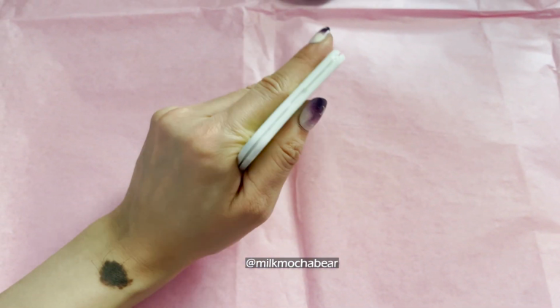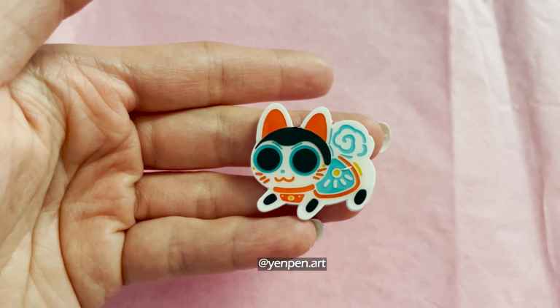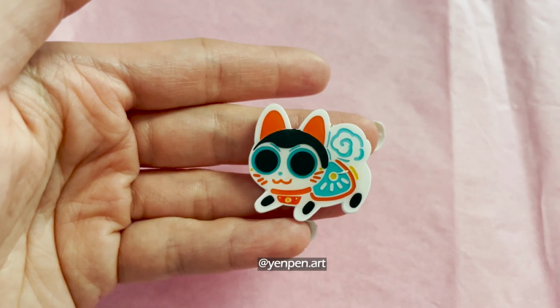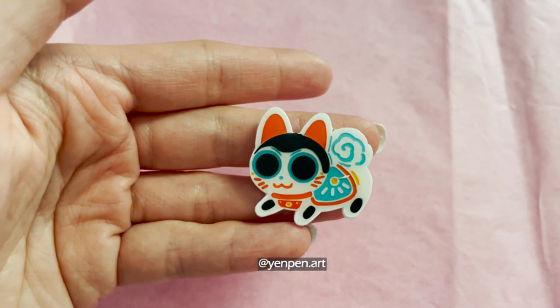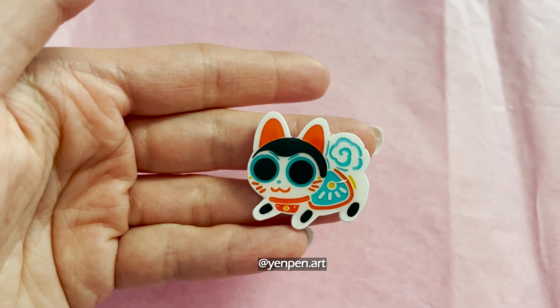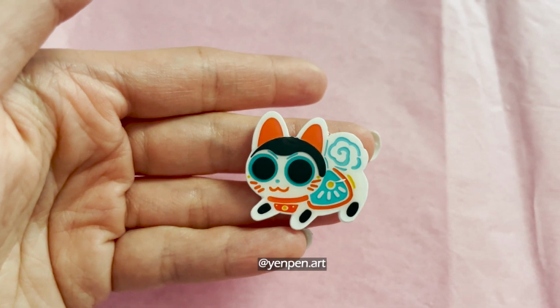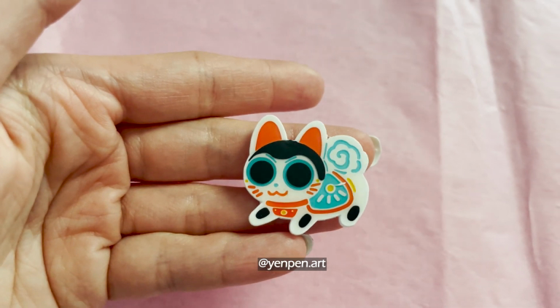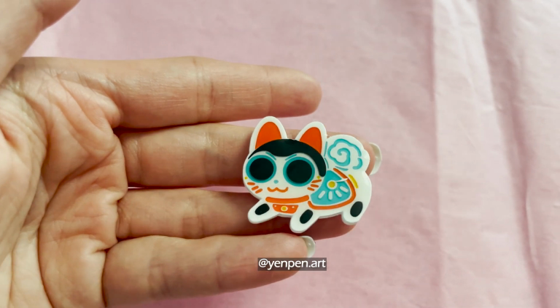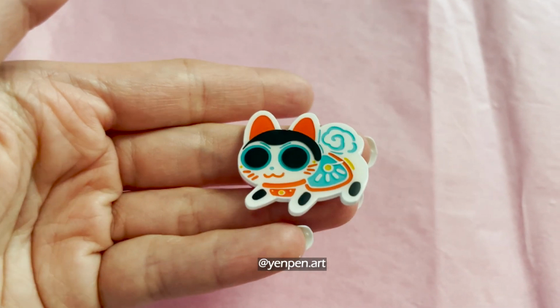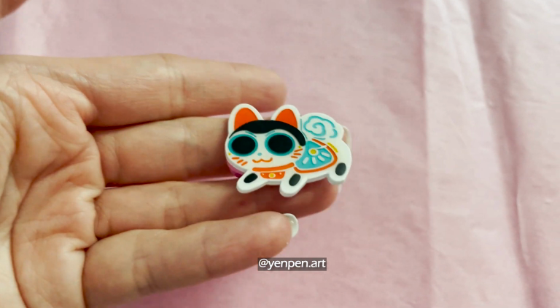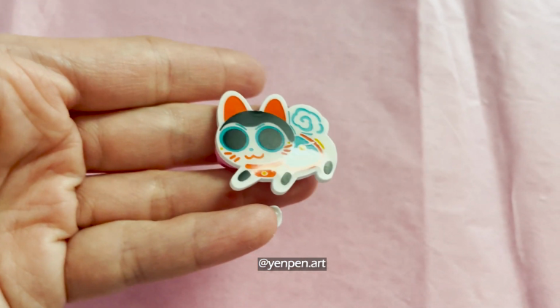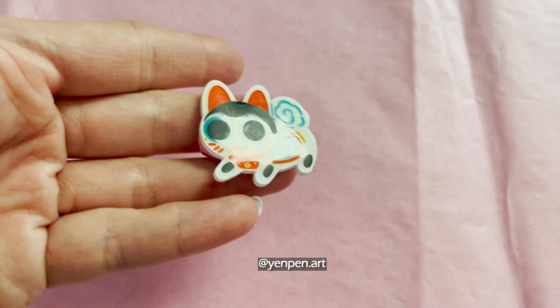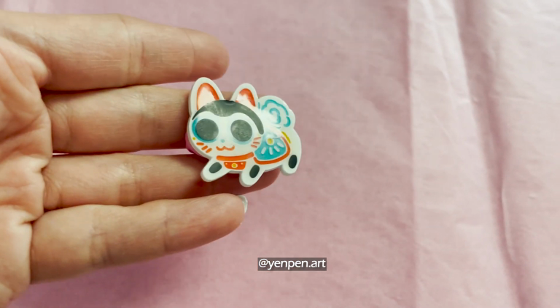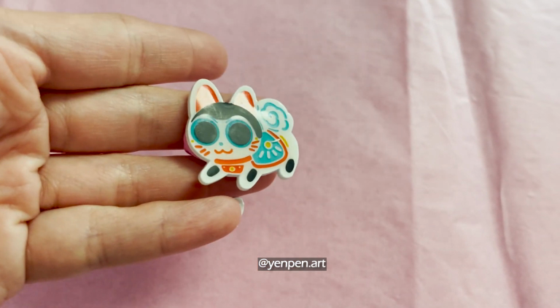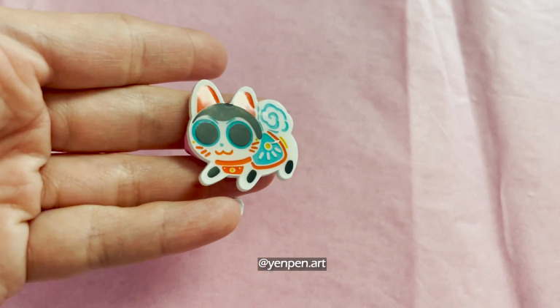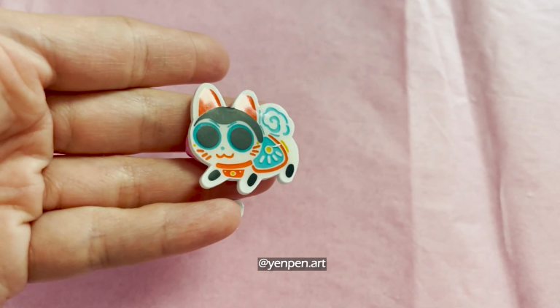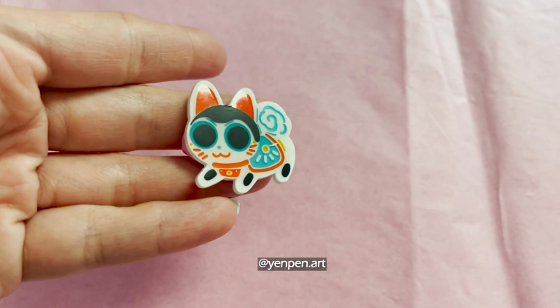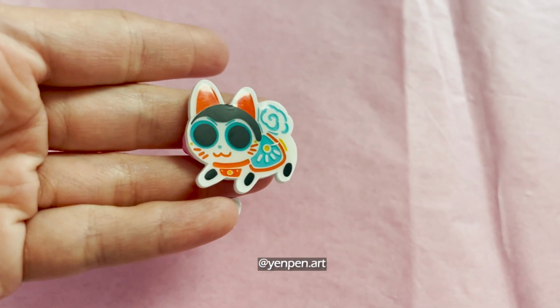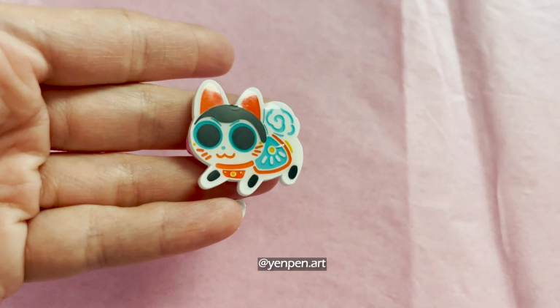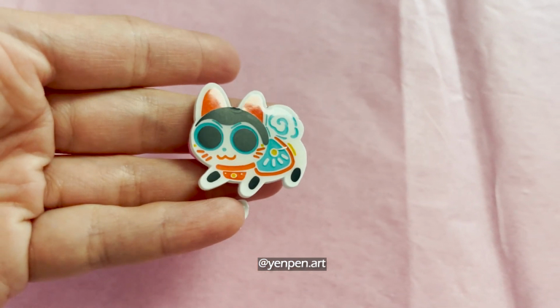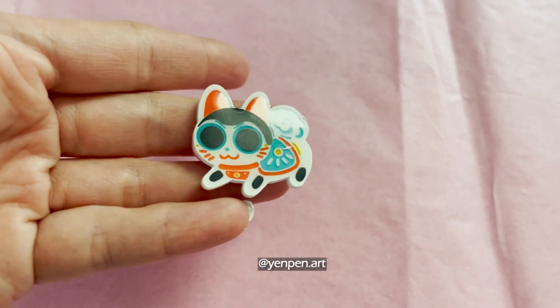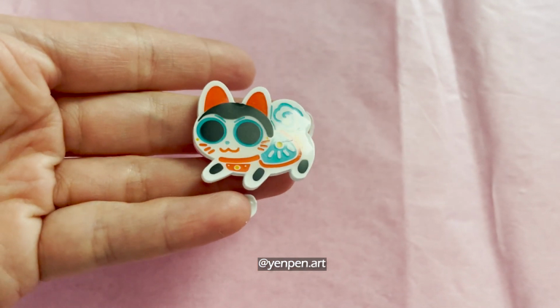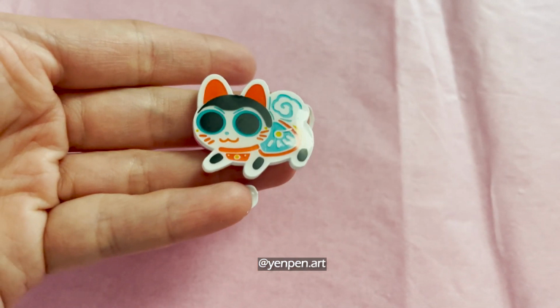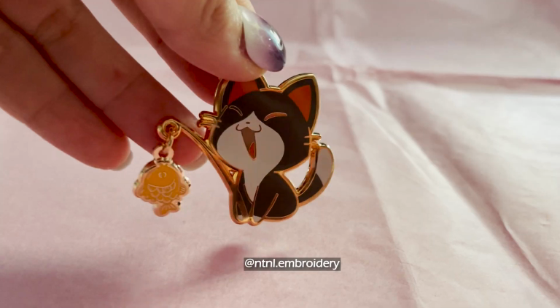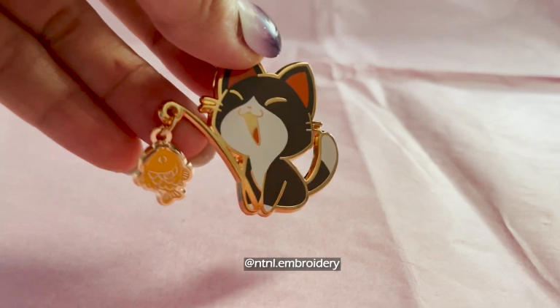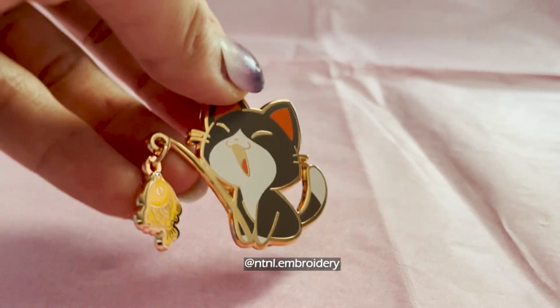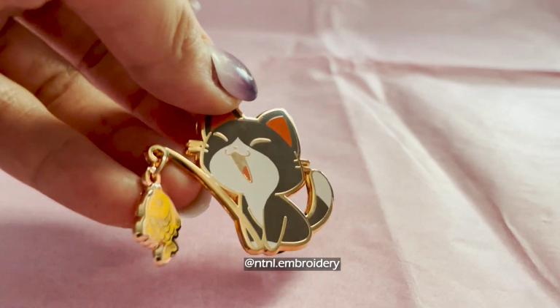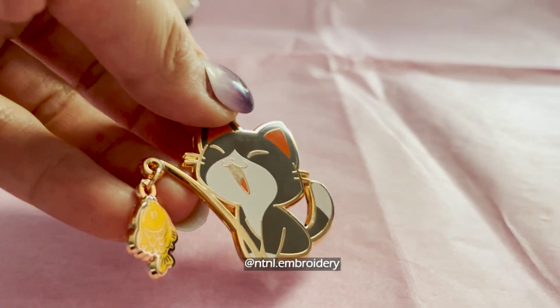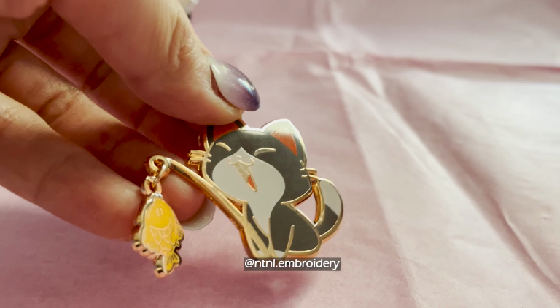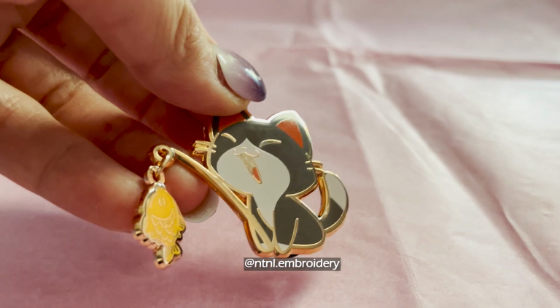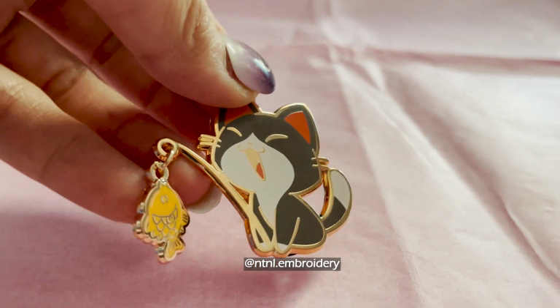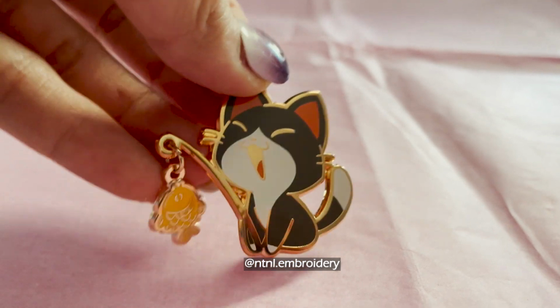This one was on their display since they were all out on the last day, but they gave me a discount since there's a slight blemish.